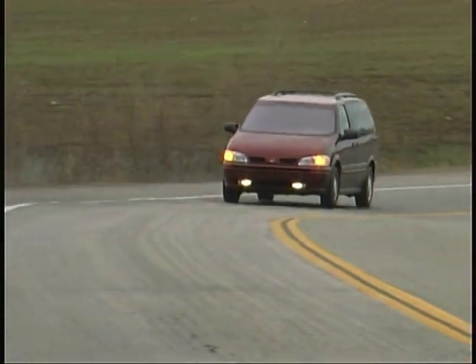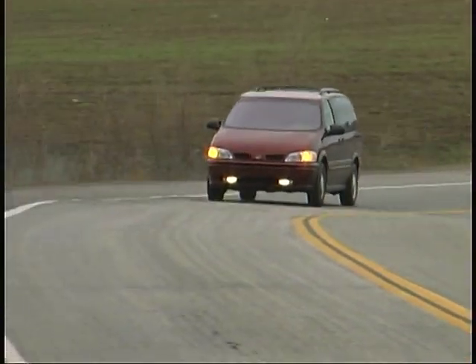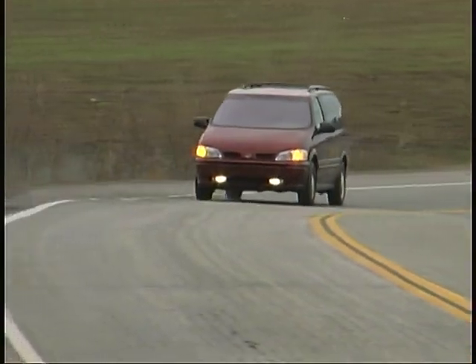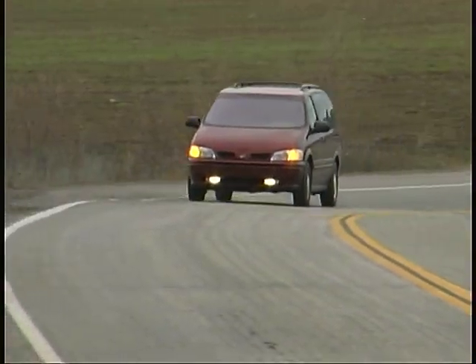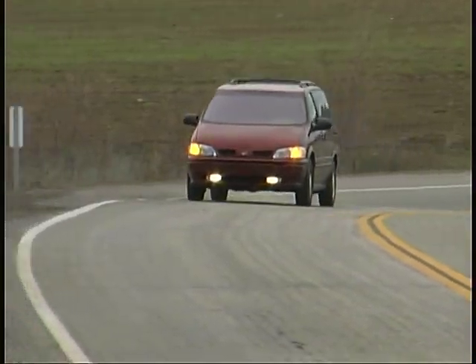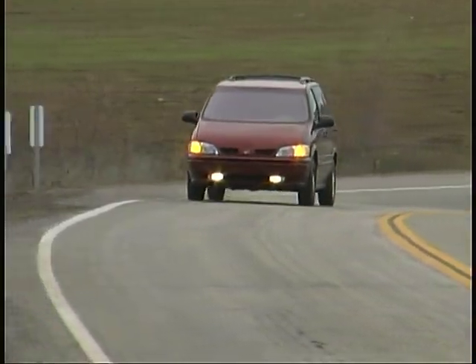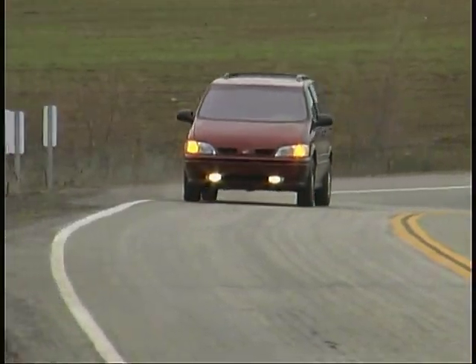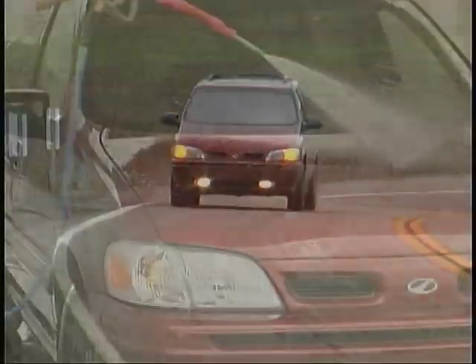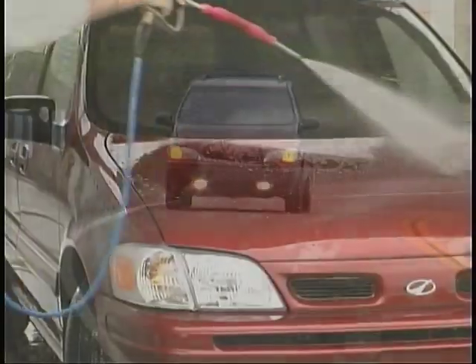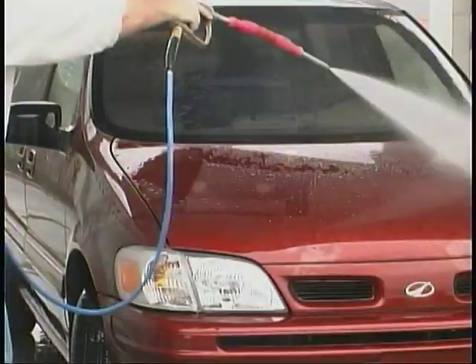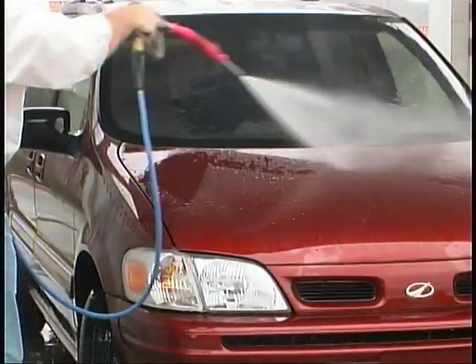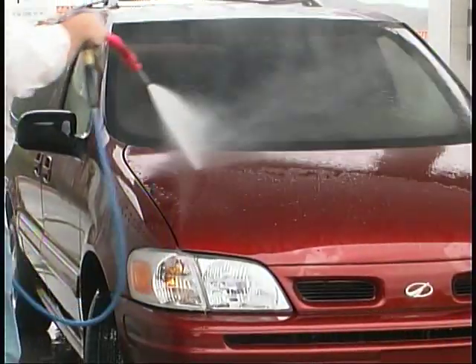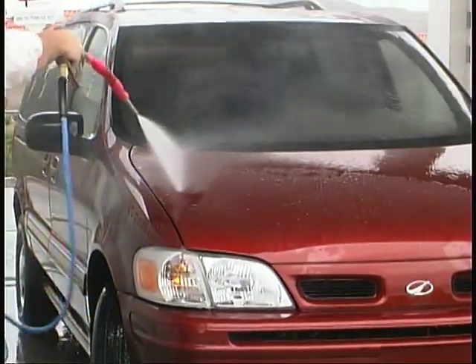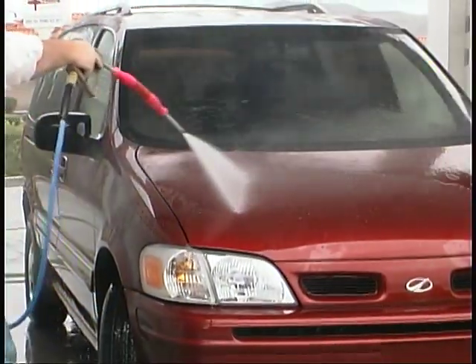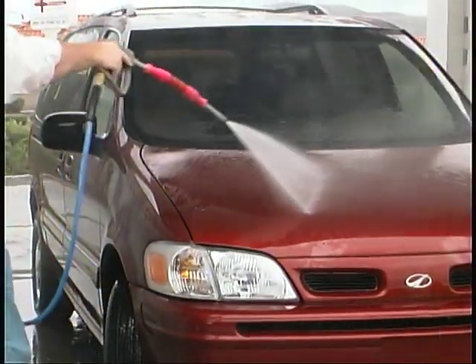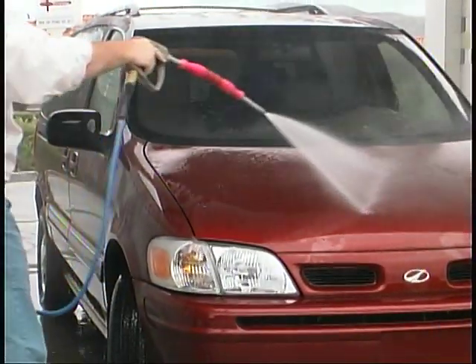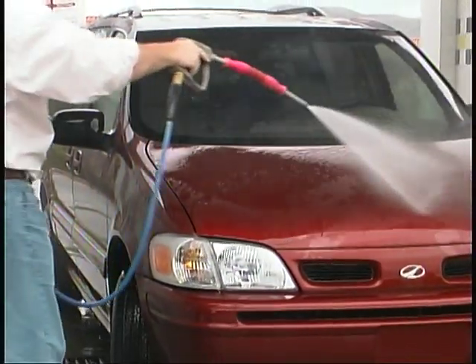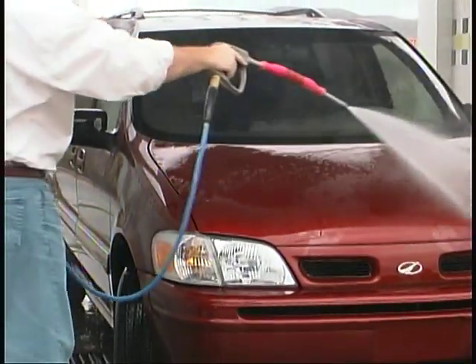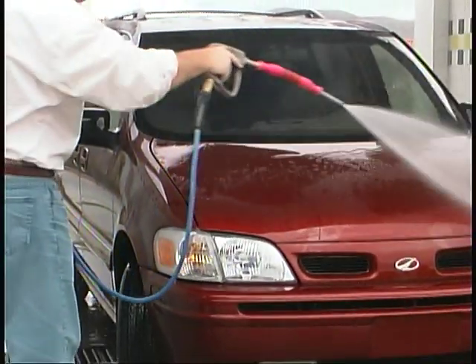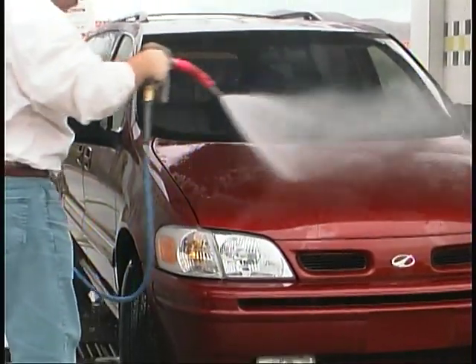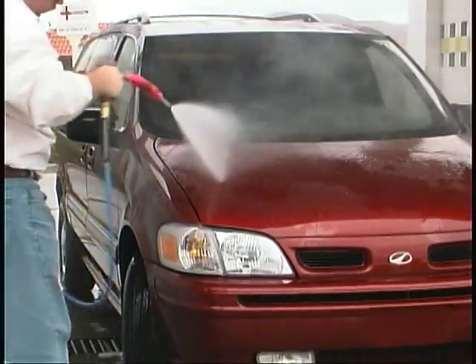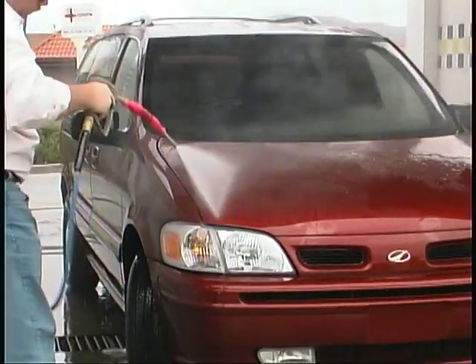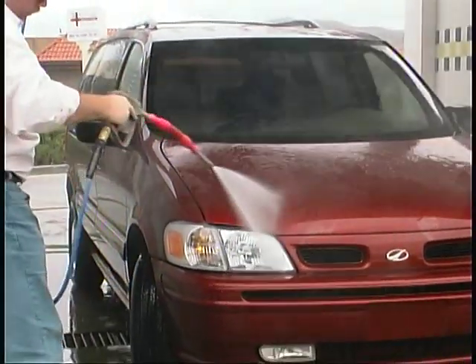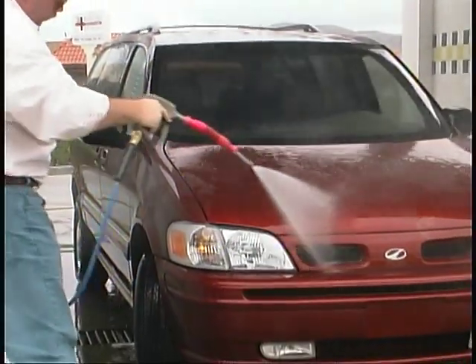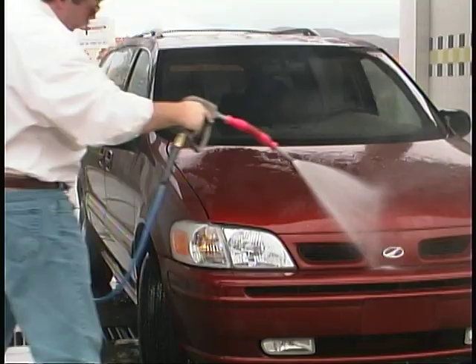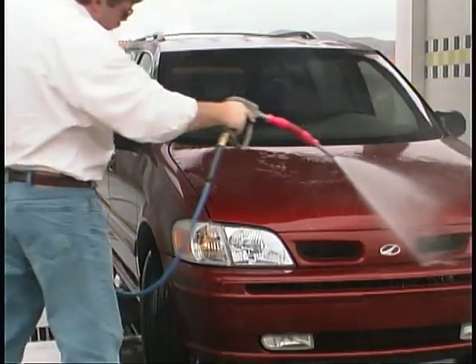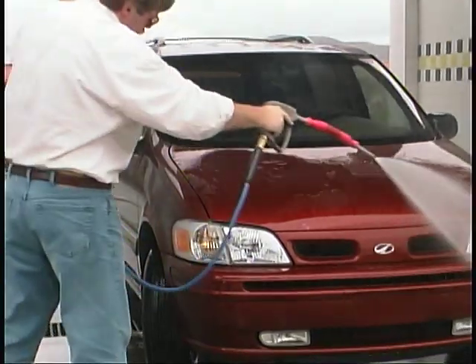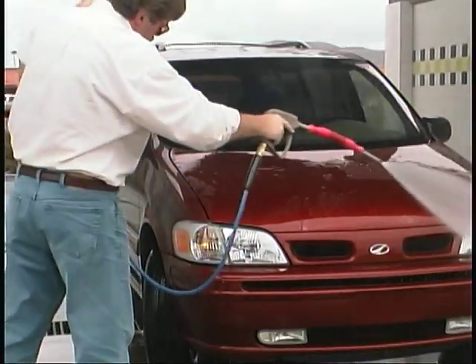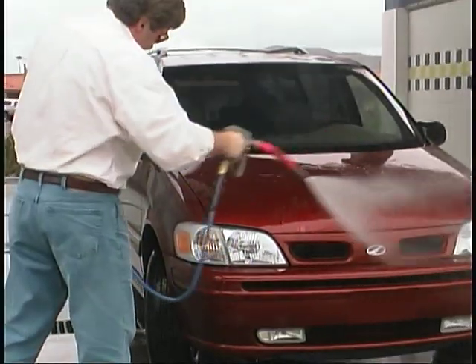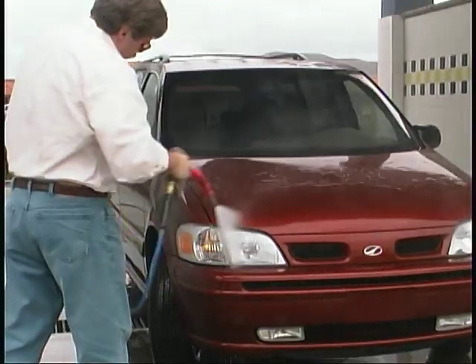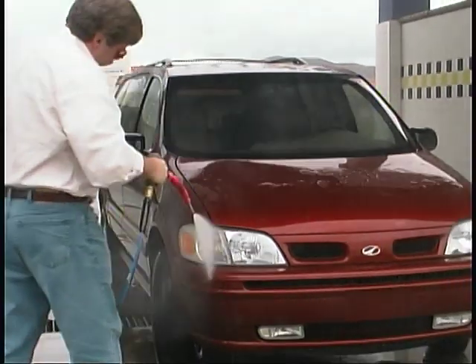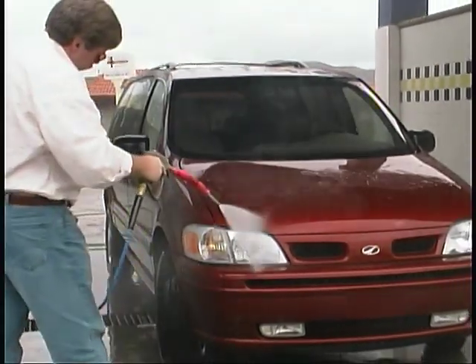Mike, you know how much I look forward to new vehicles, but I've got to tell you — I'm going to miss this Oldsmobile Silhouette.